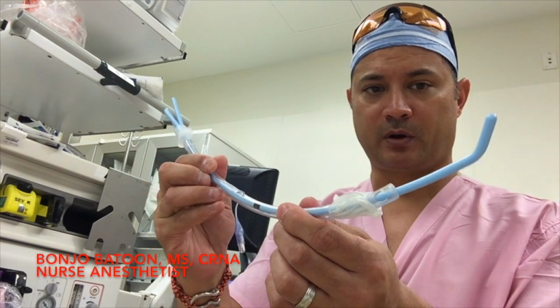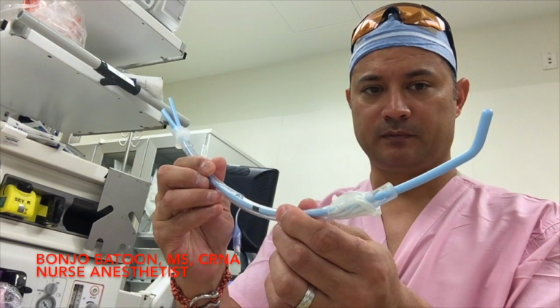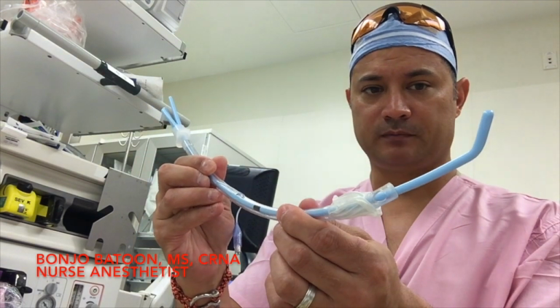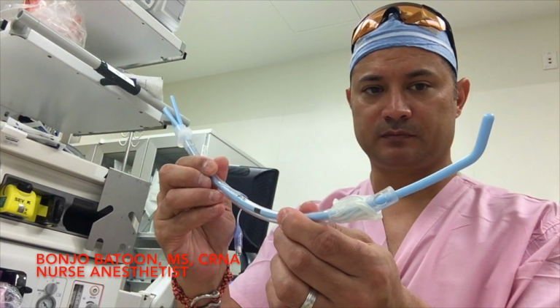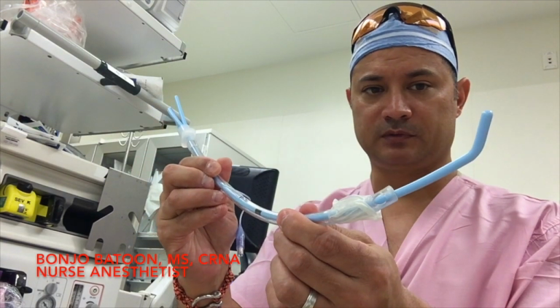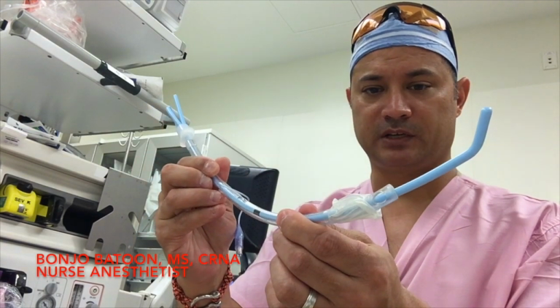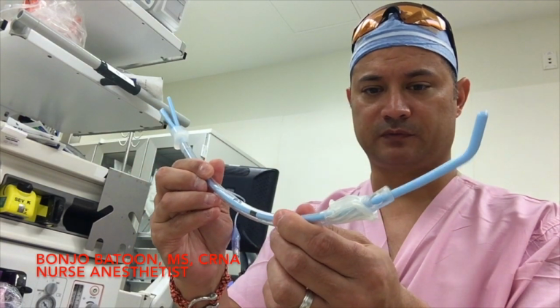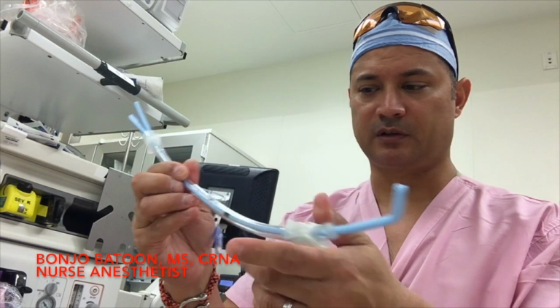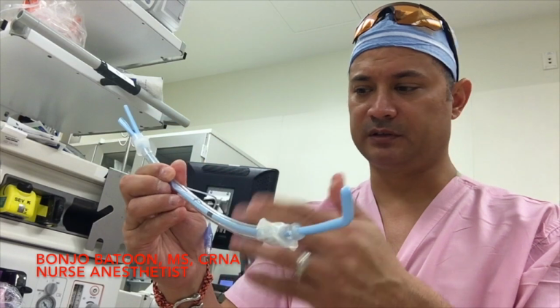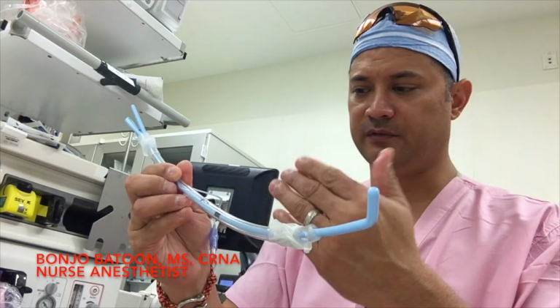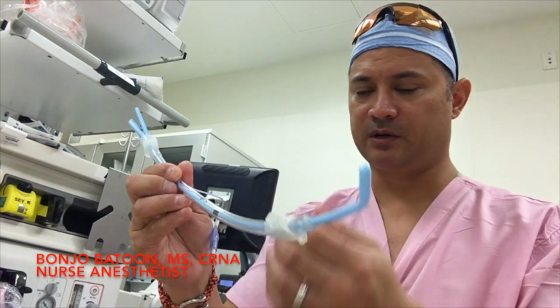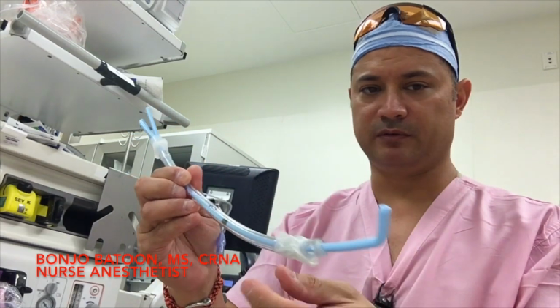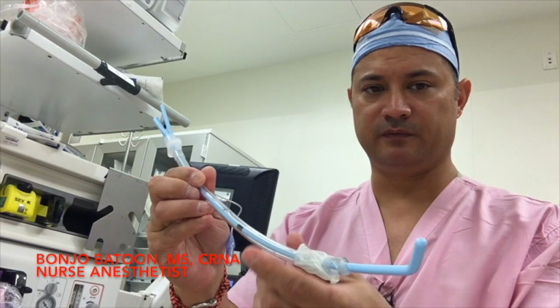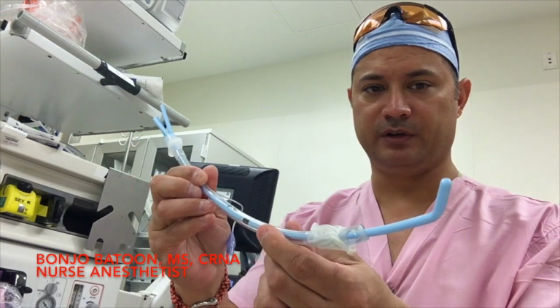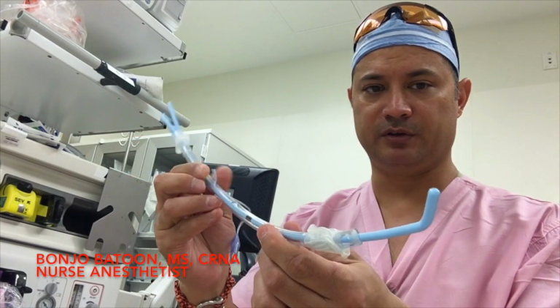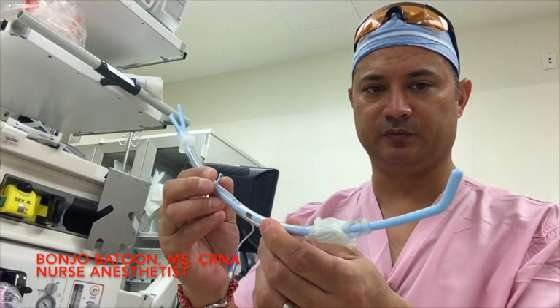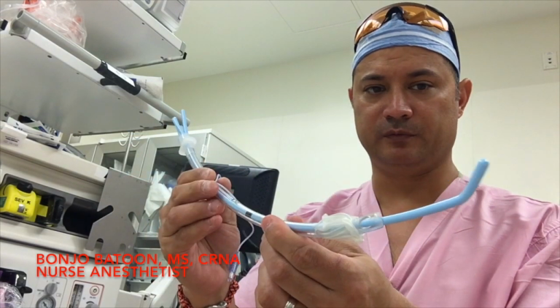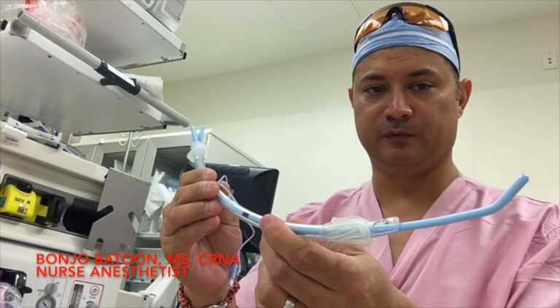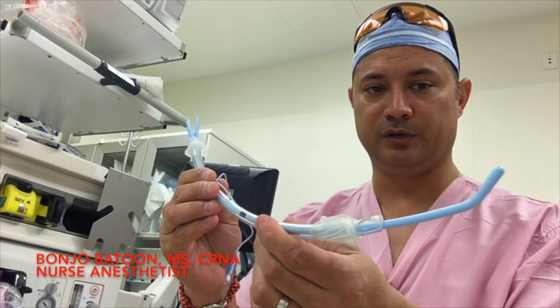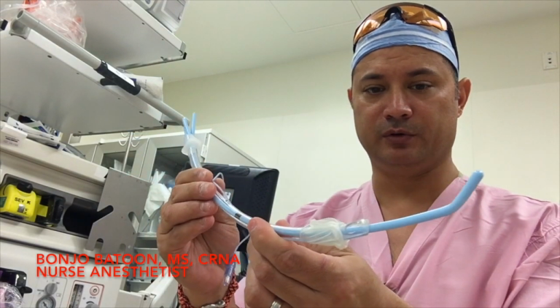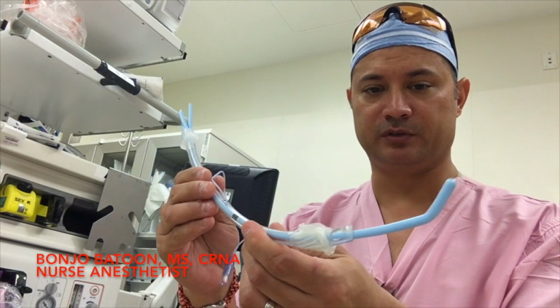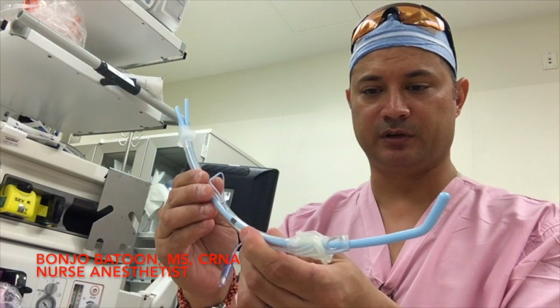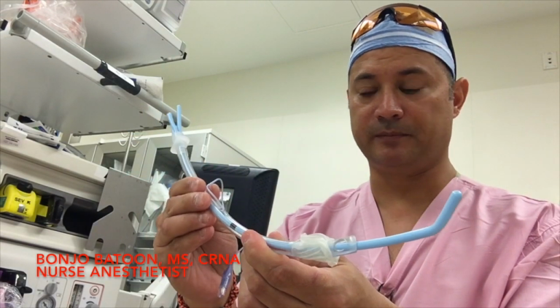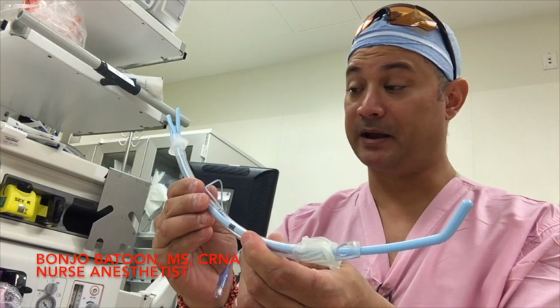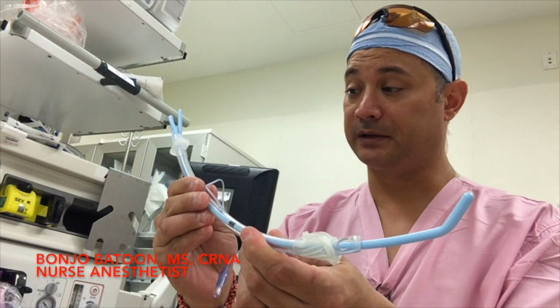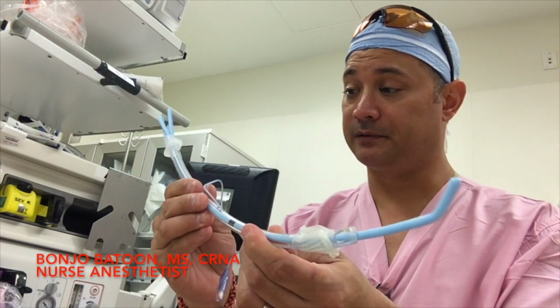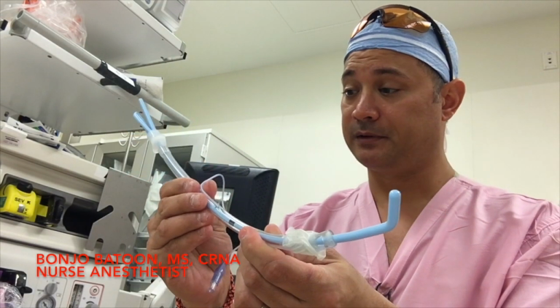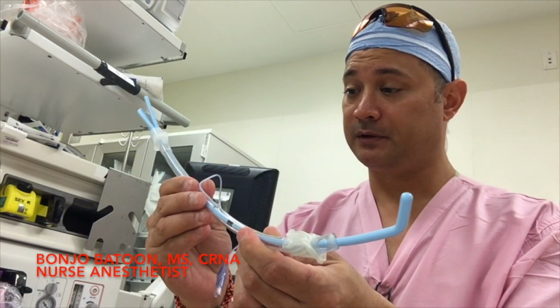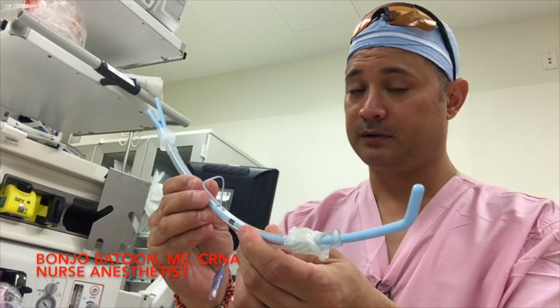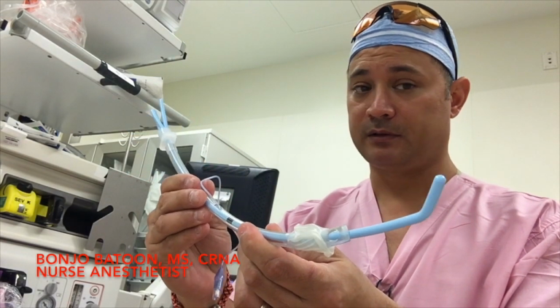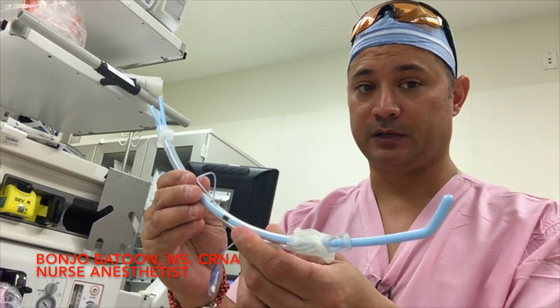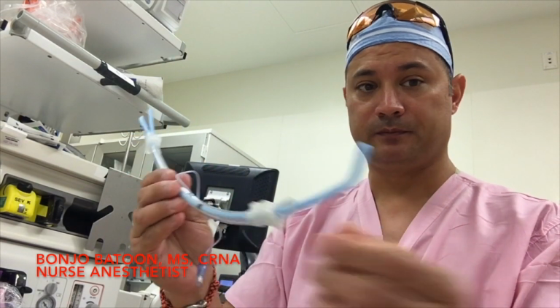All right. Next, I'll give you a couple of follow-up videos. We'll be doing this on the mannequin. Thank you.